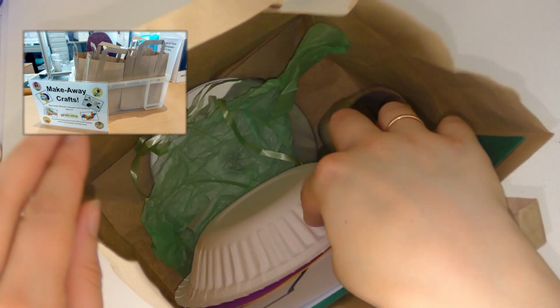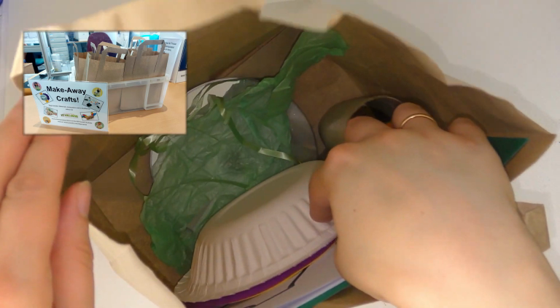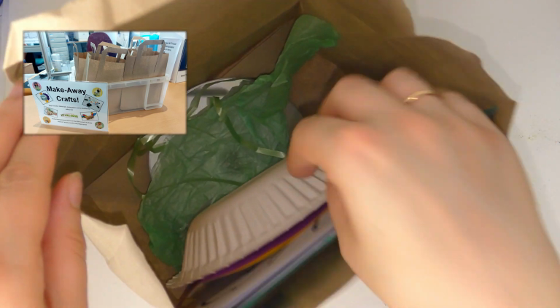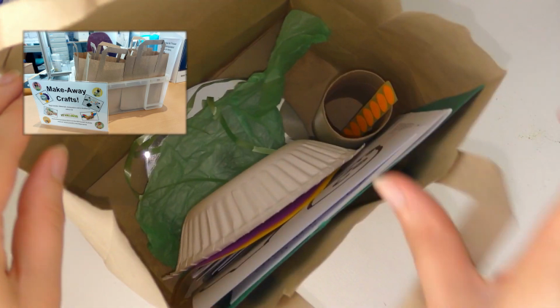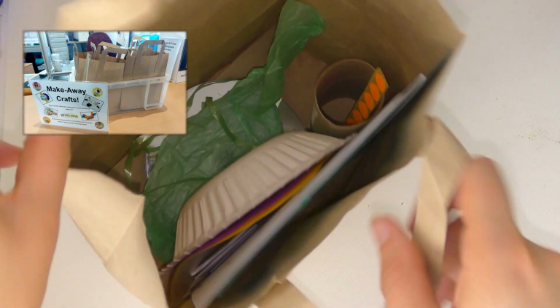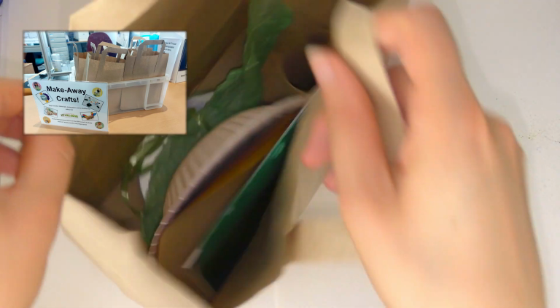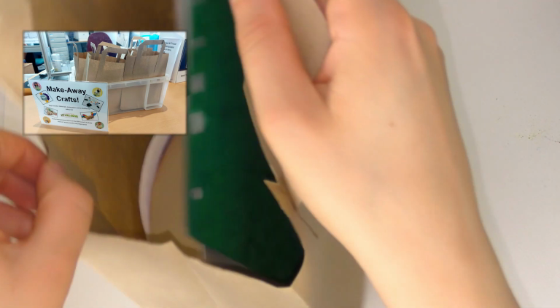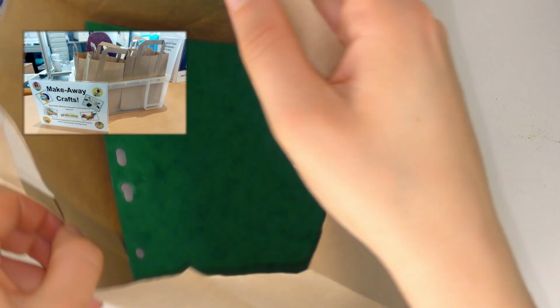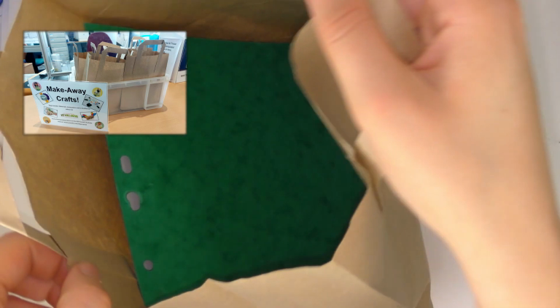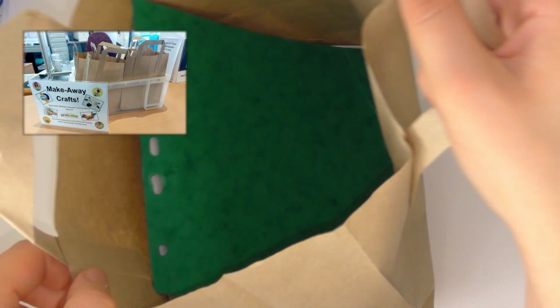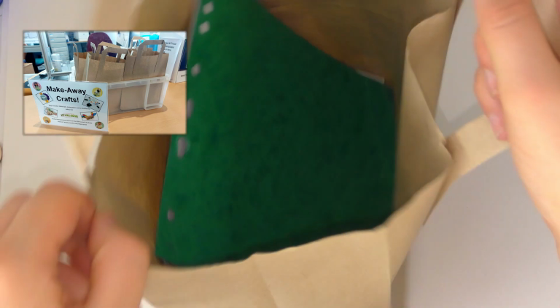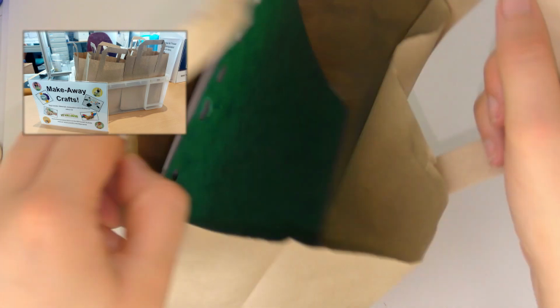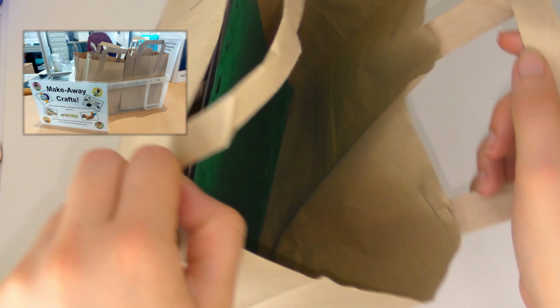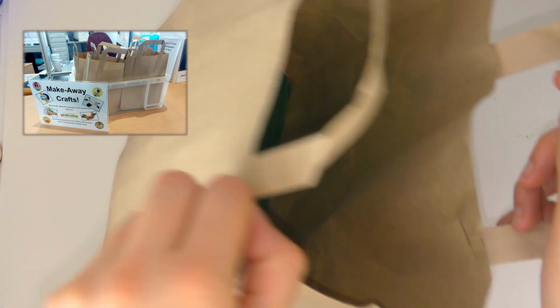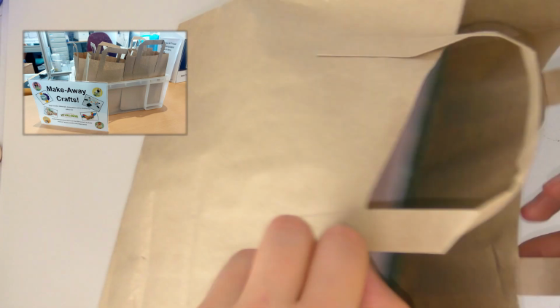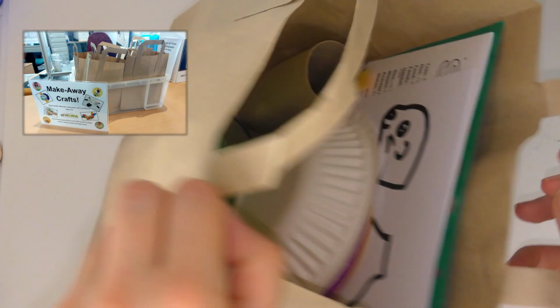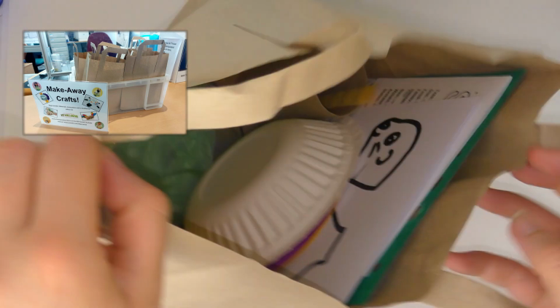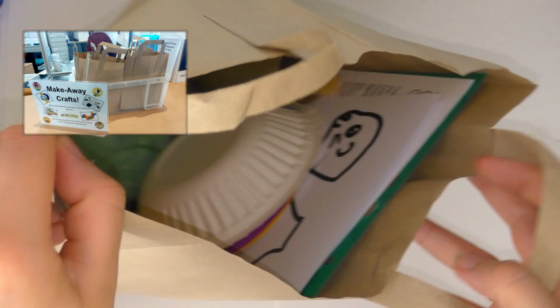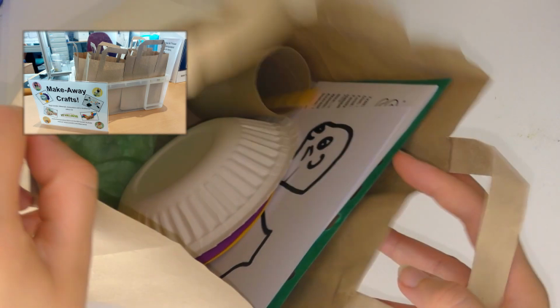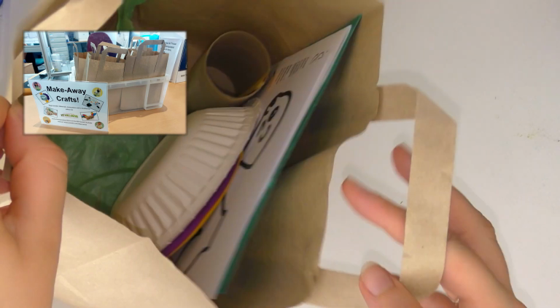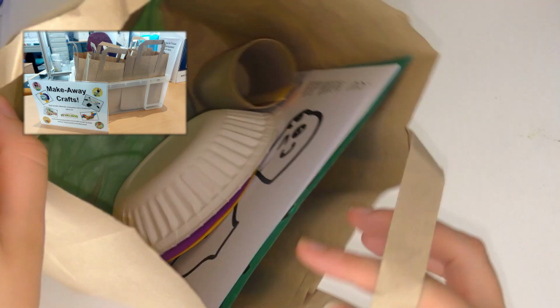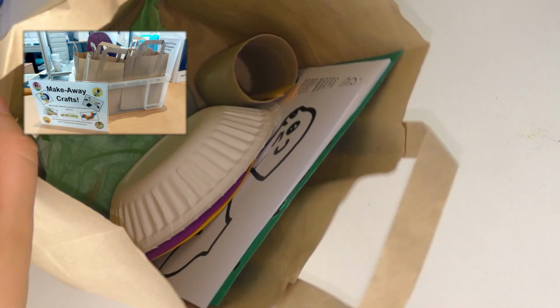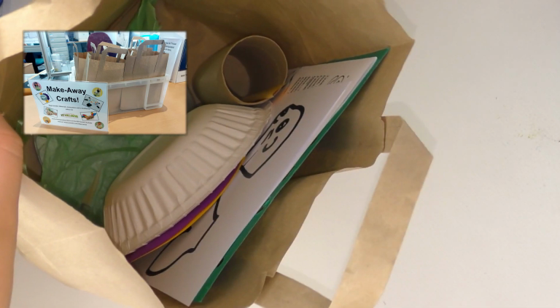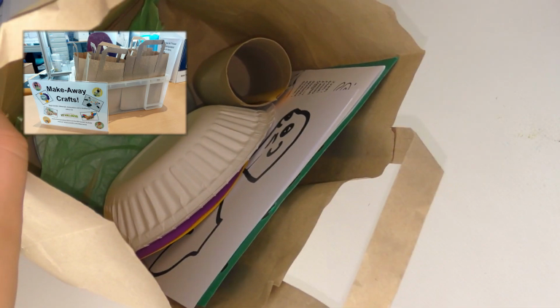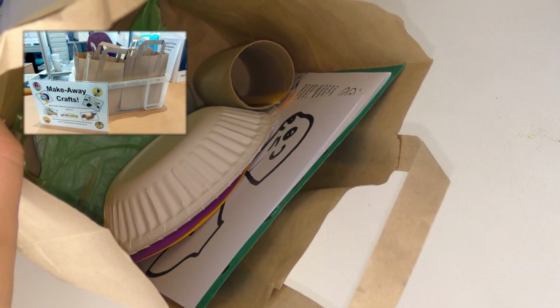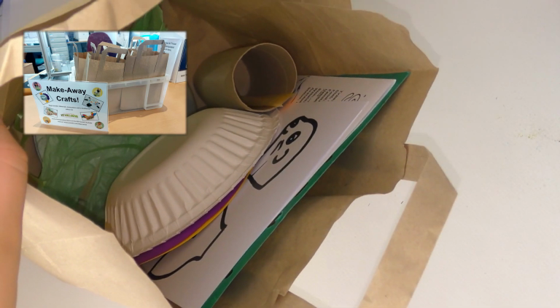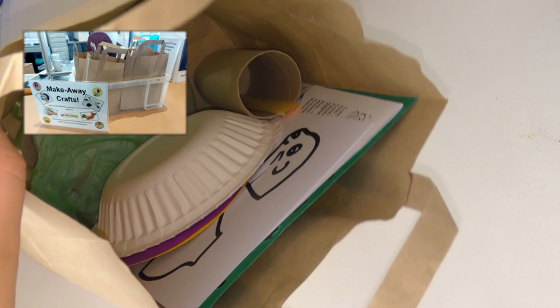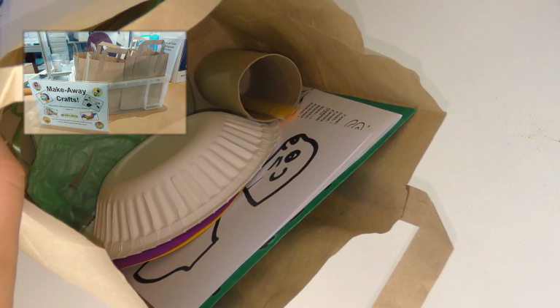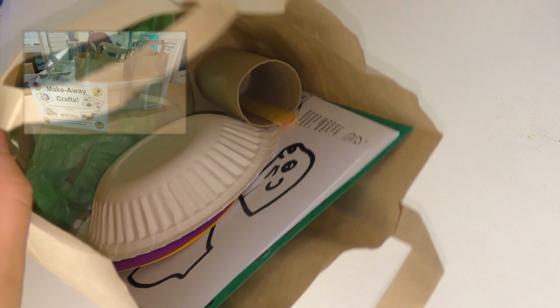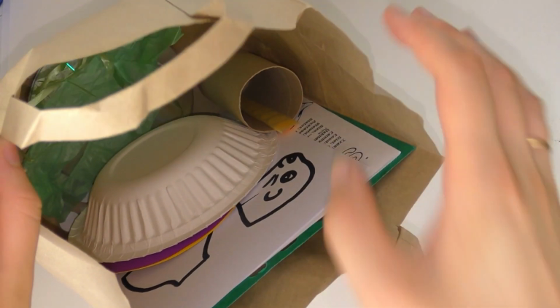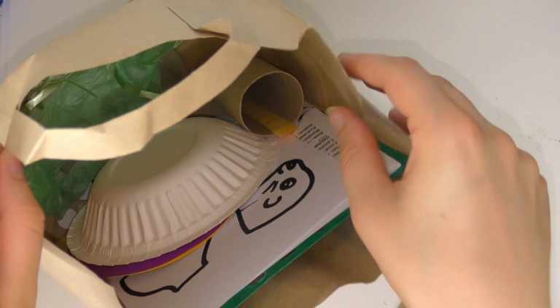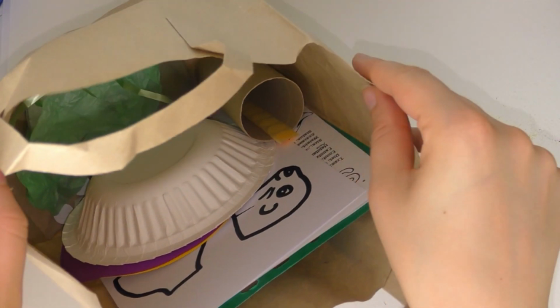However, you can easily find these materials yourself — you don't need one of these craft bags to follow along with these activities.